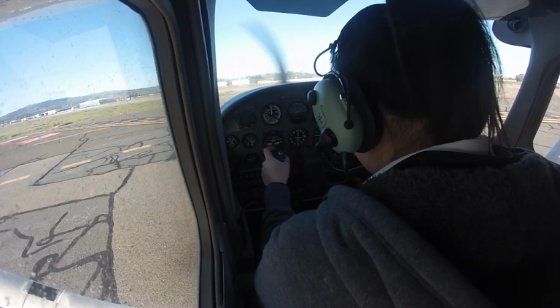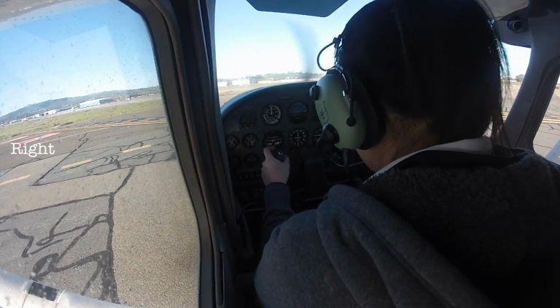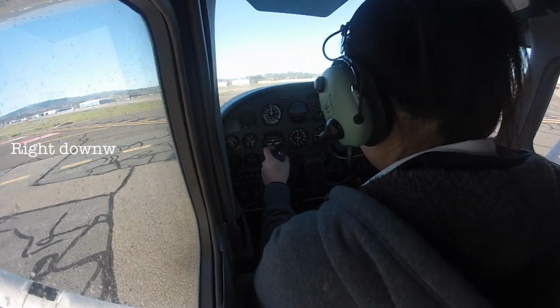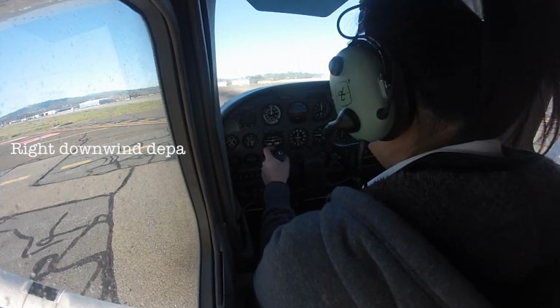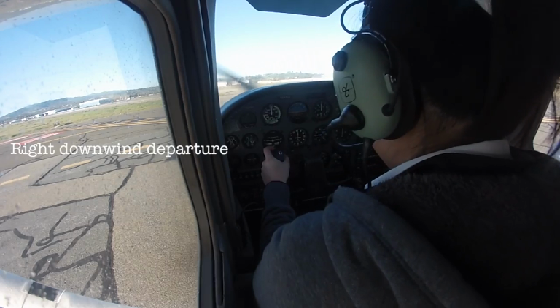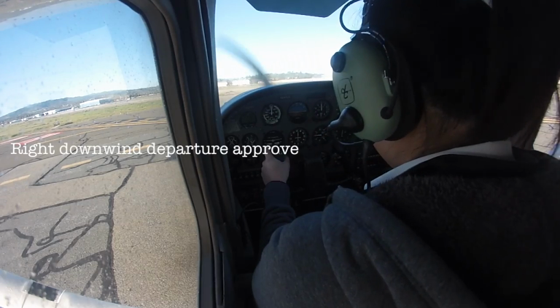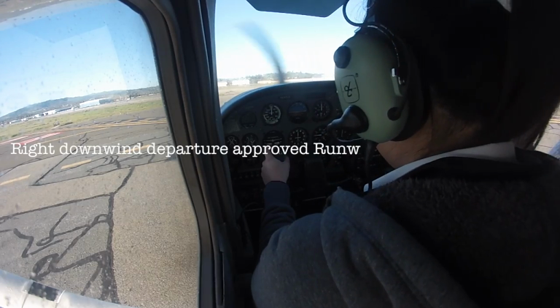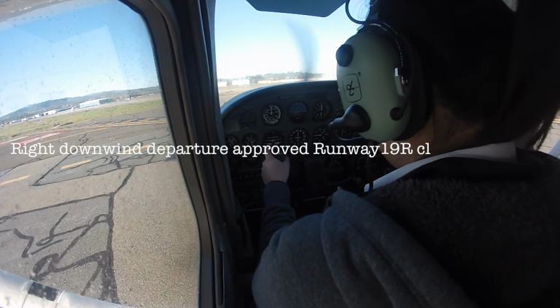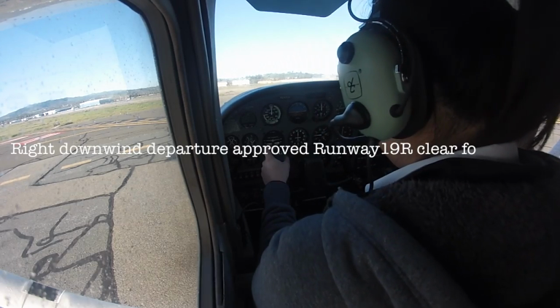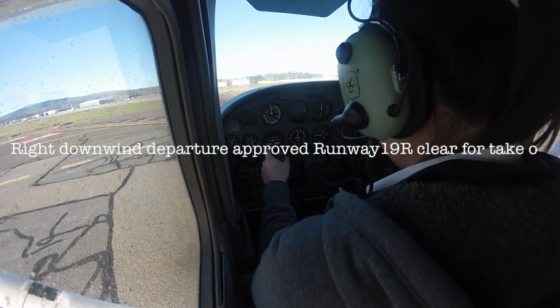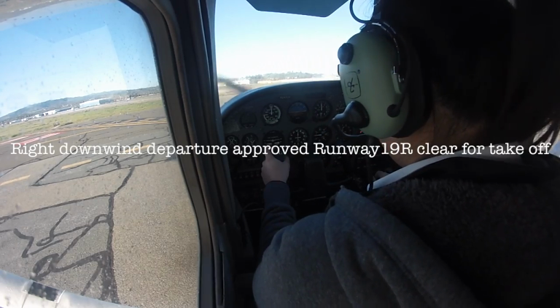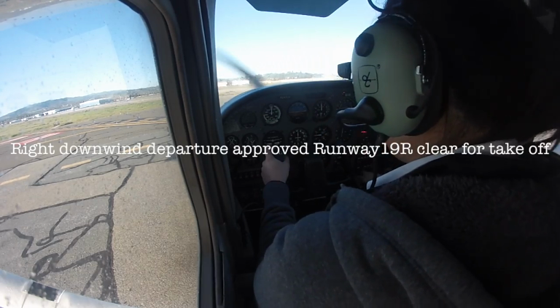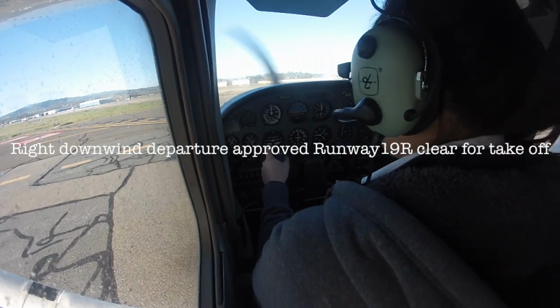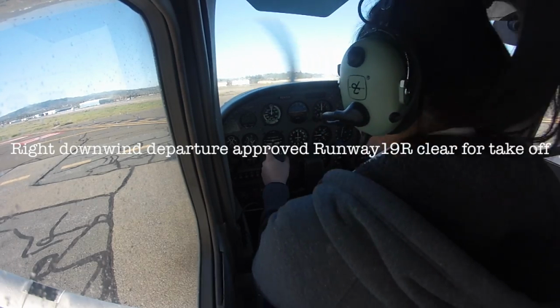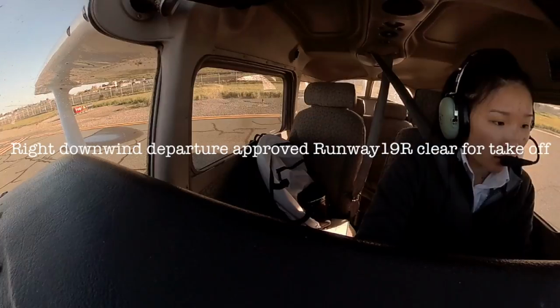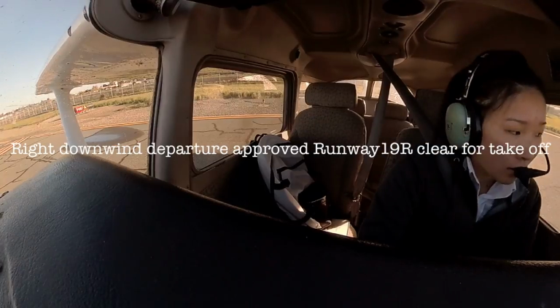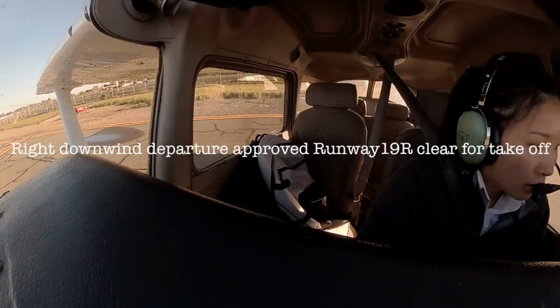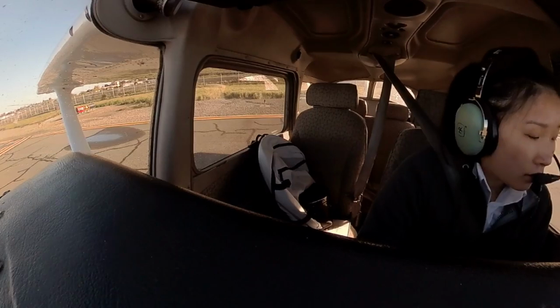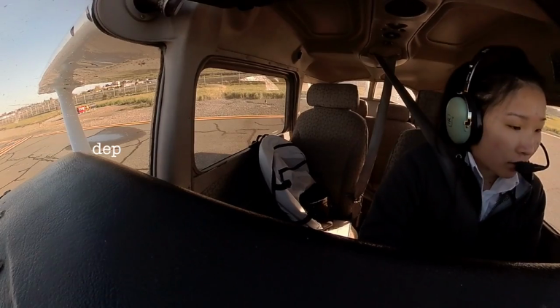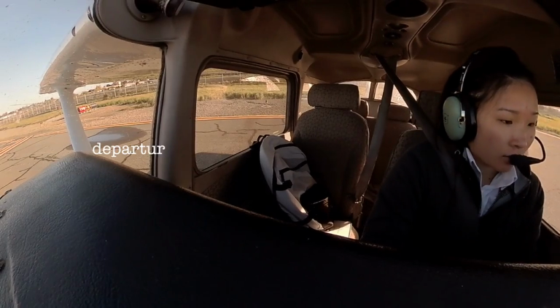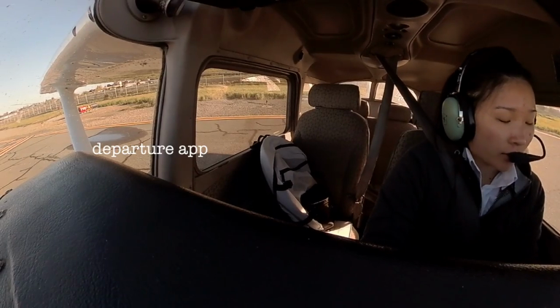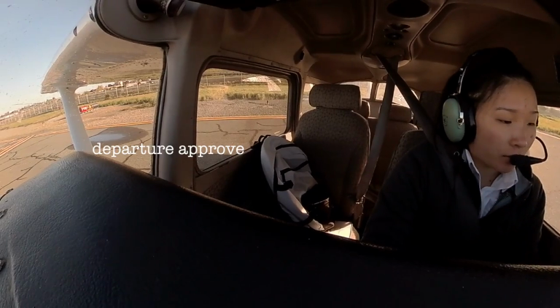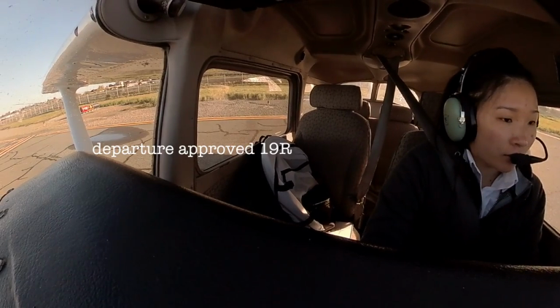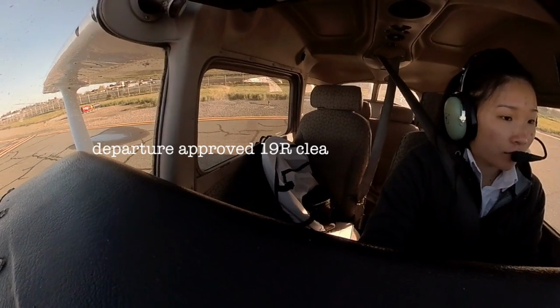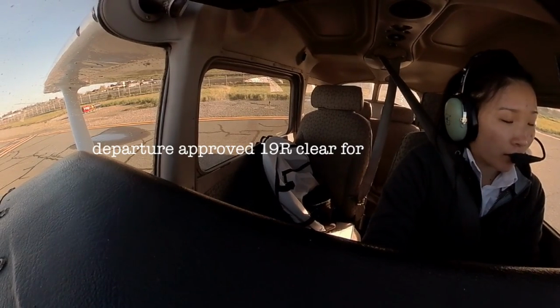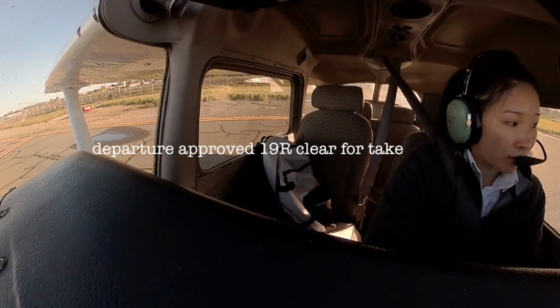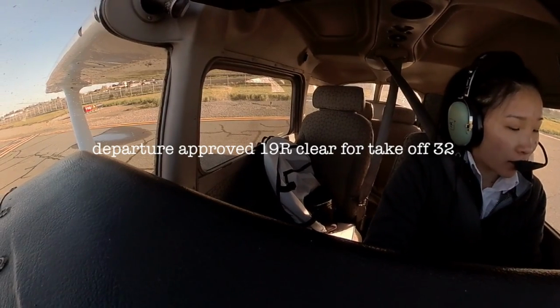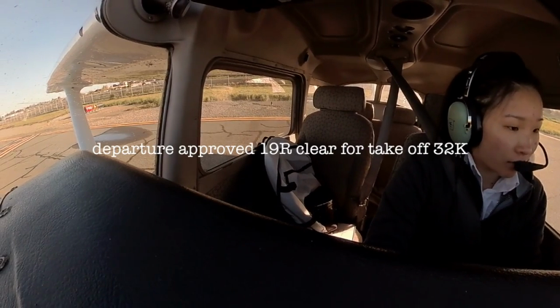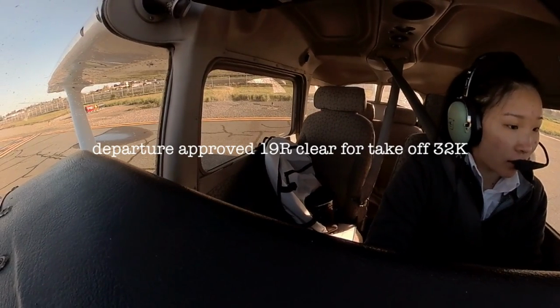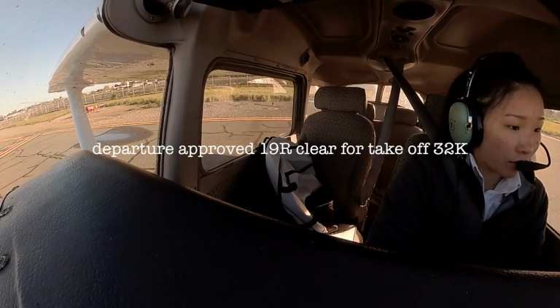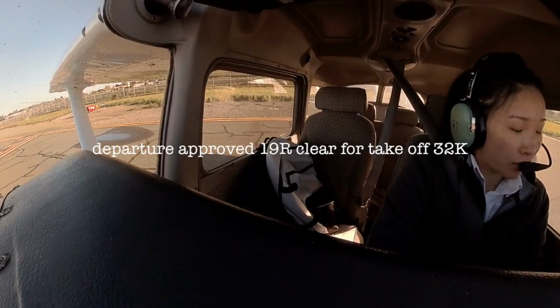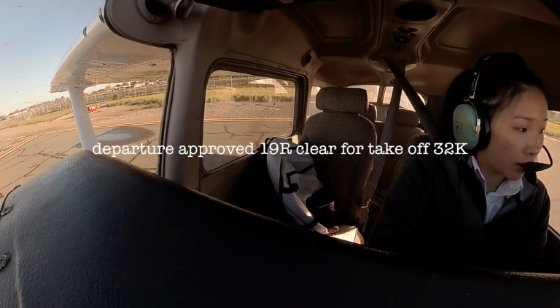Right downwind on departure, approved. You're one on the right, cleared for takeoff. Departure approved, one on the right, cleared for takeoff, 32 kilo.